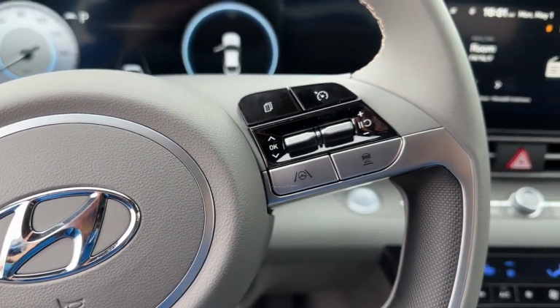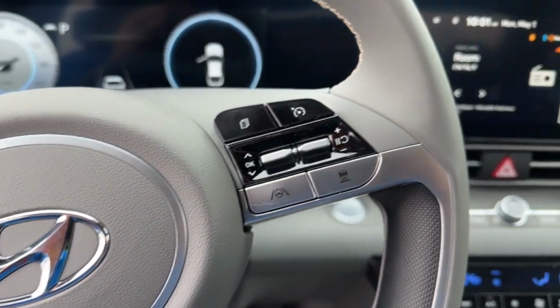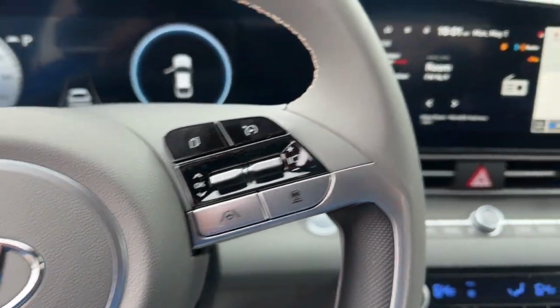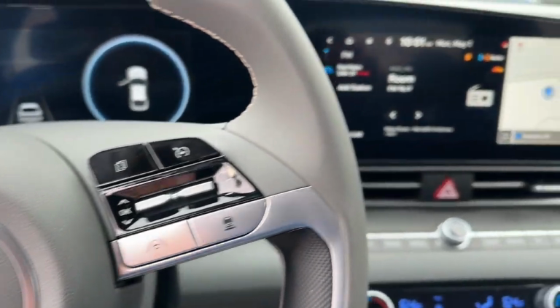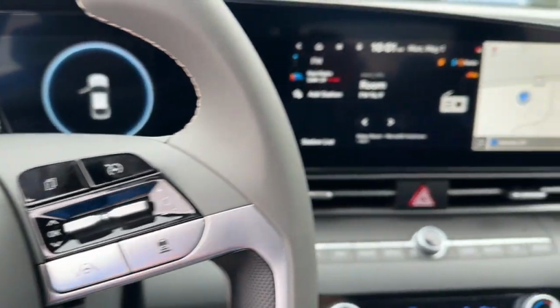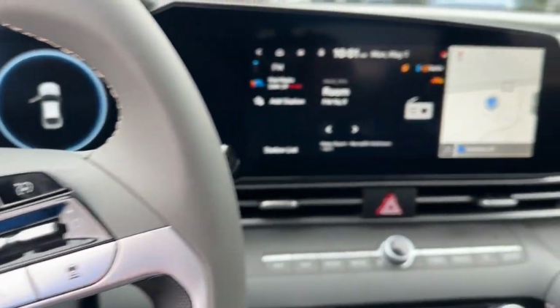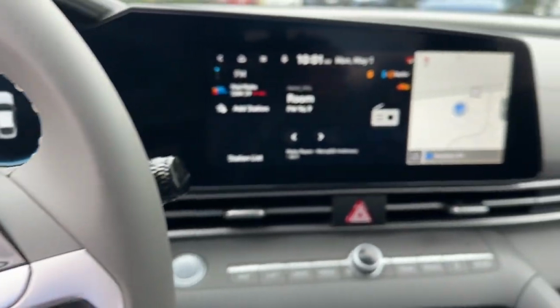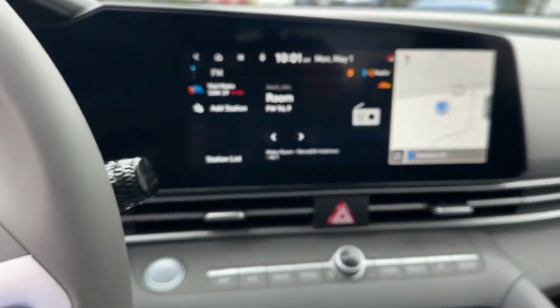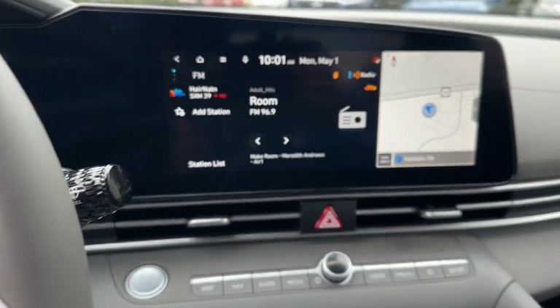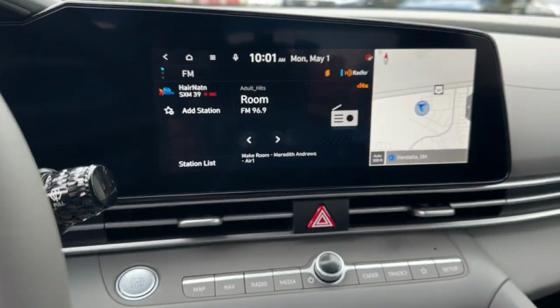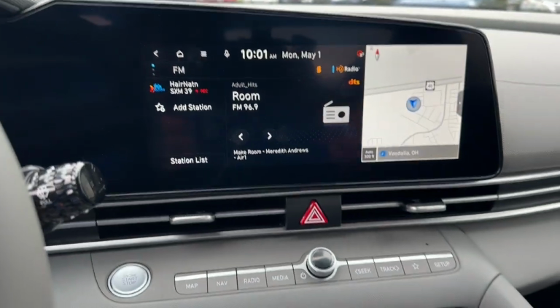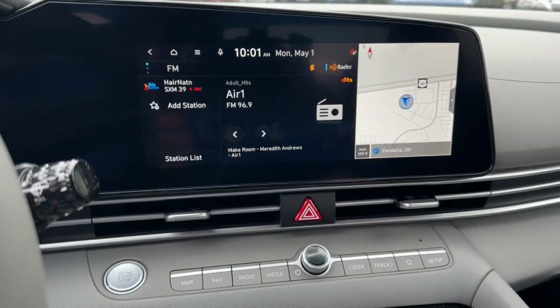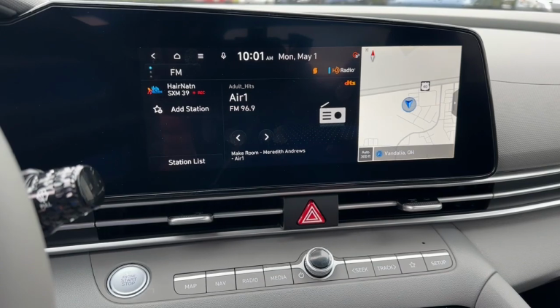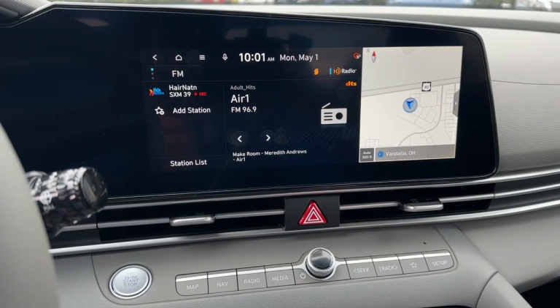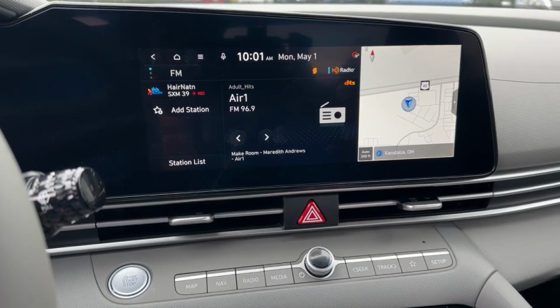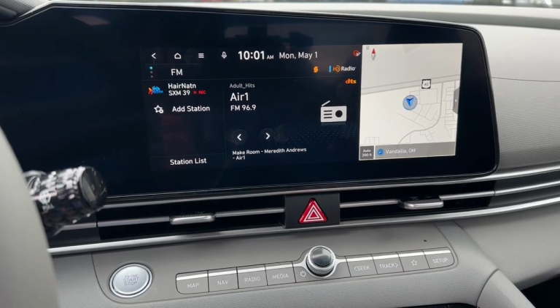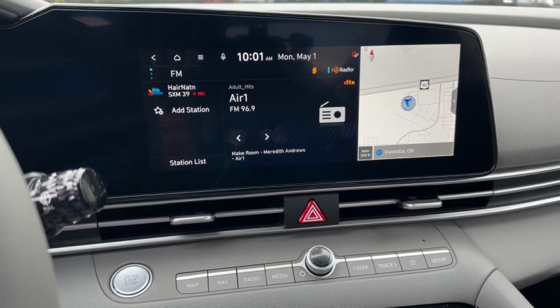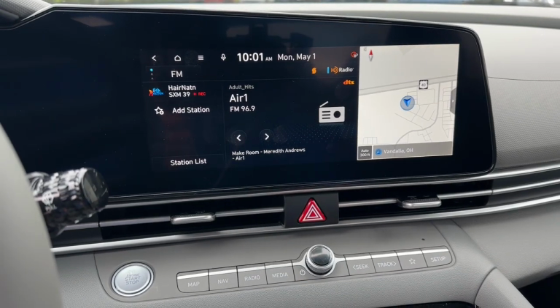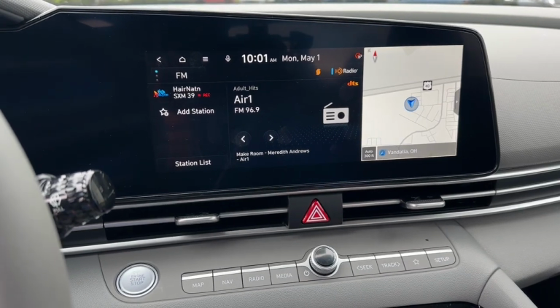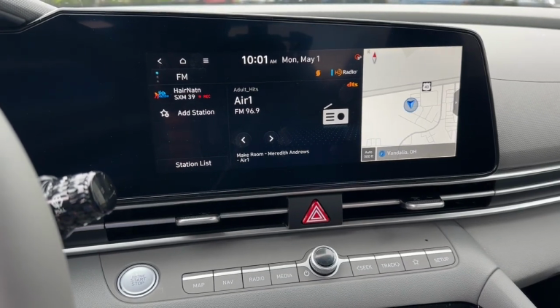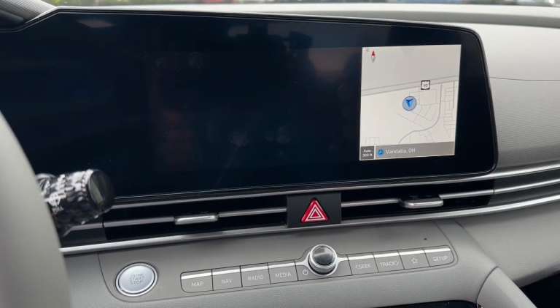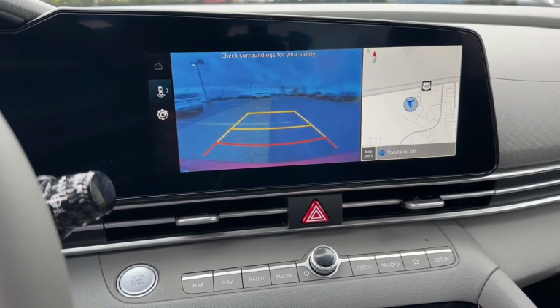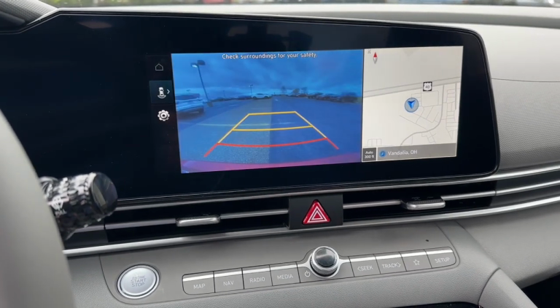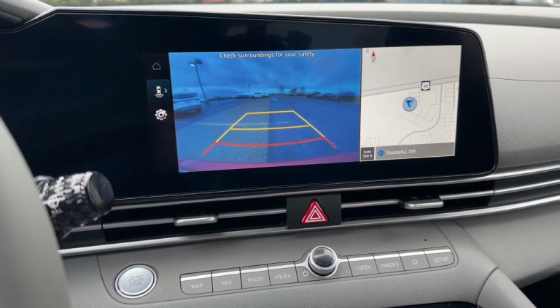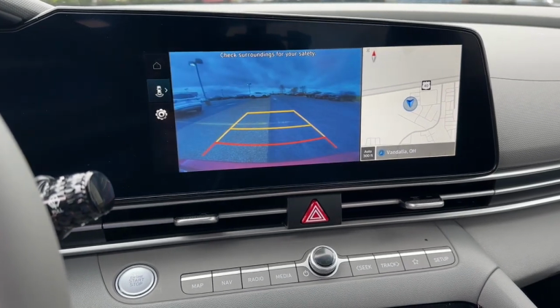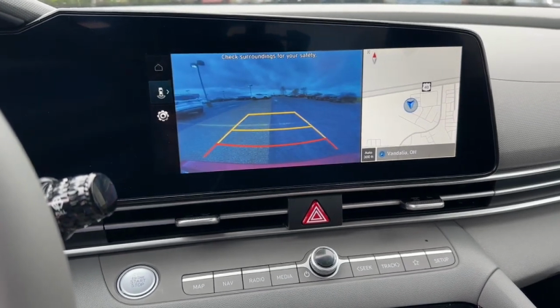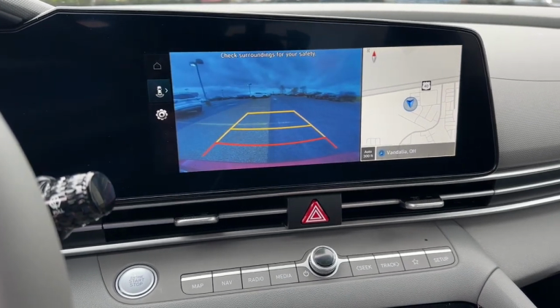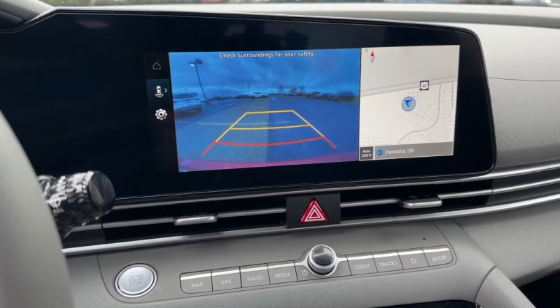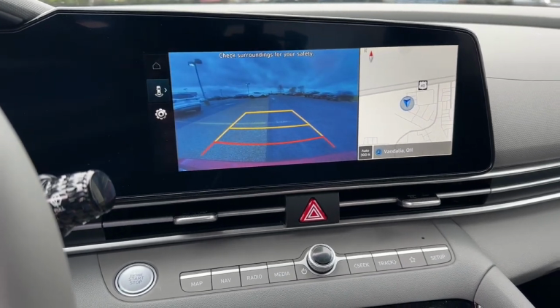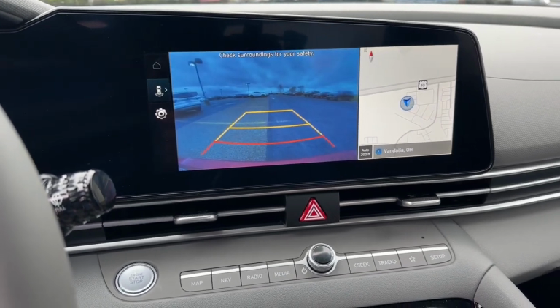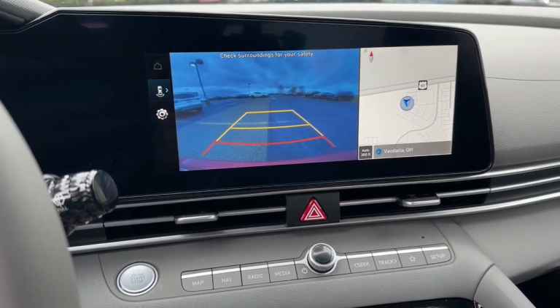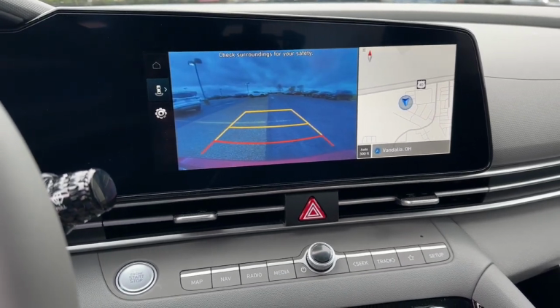Electronic stability control, aluminum wheels, heated front seats, and a leather-wrapped steering wheel.